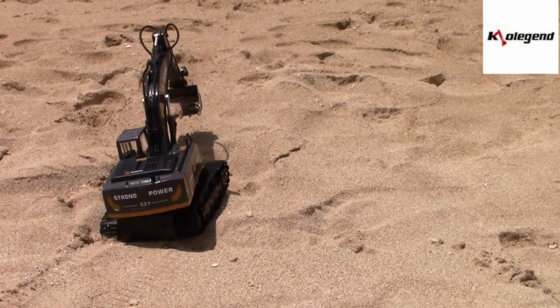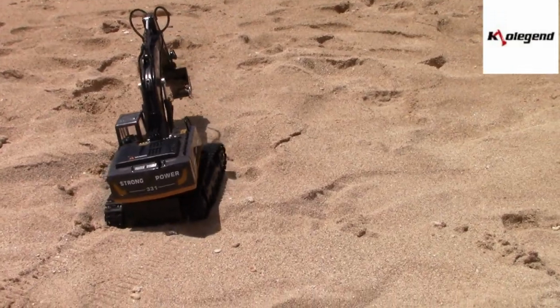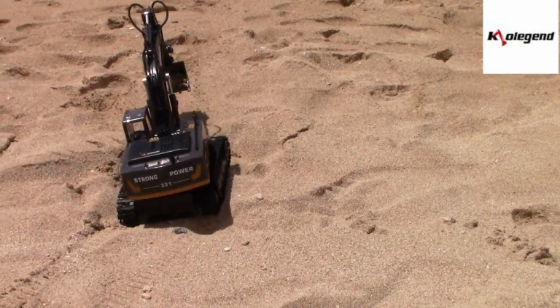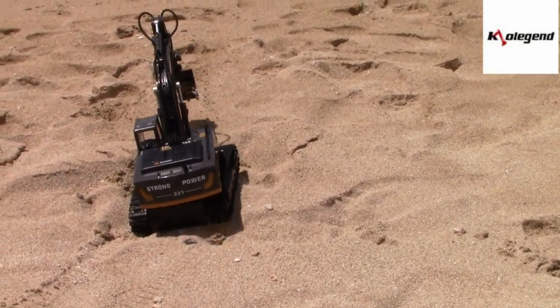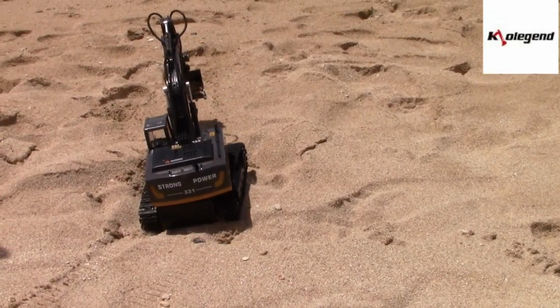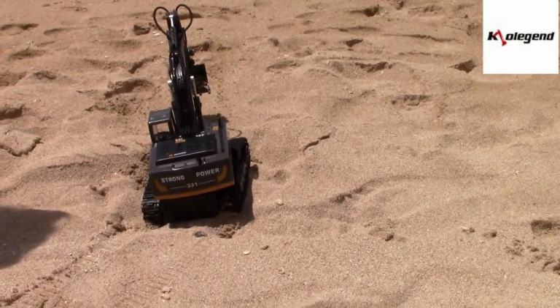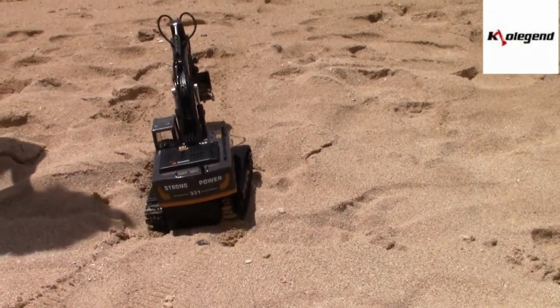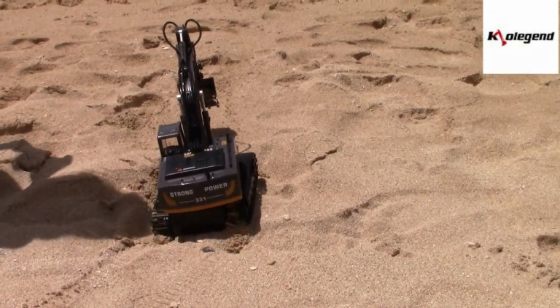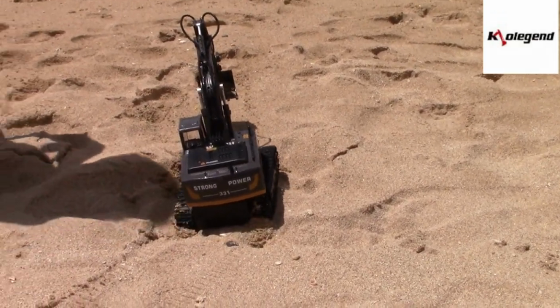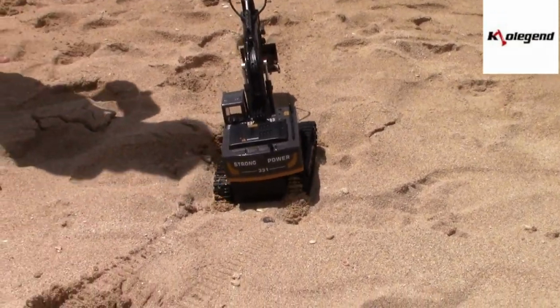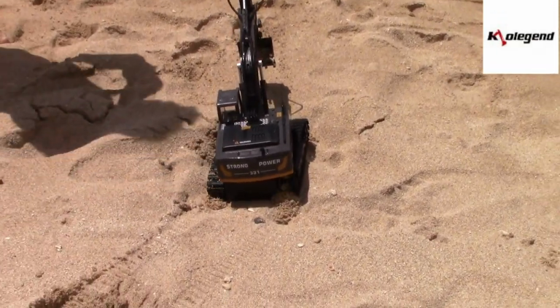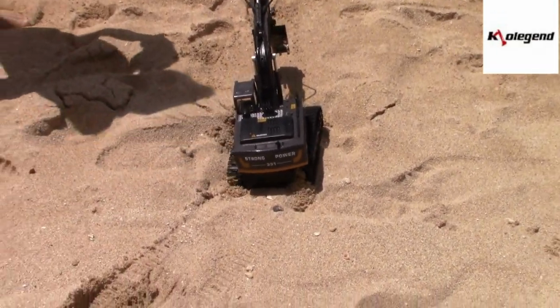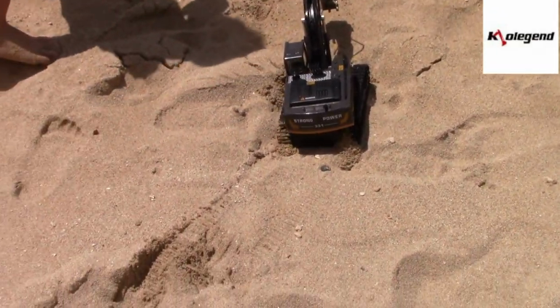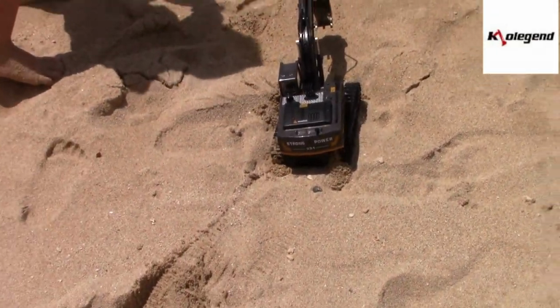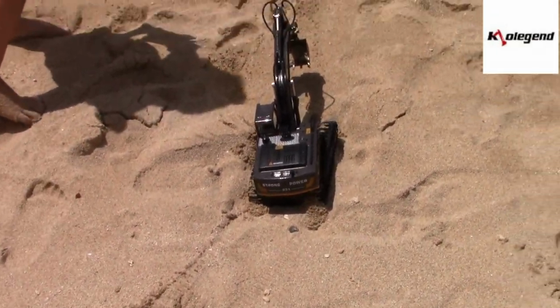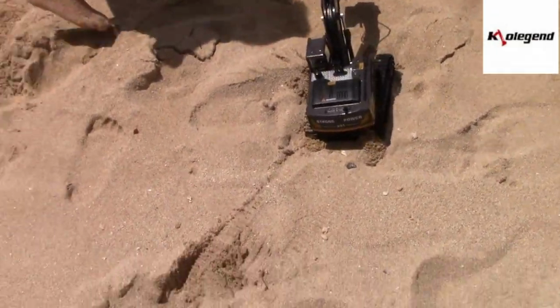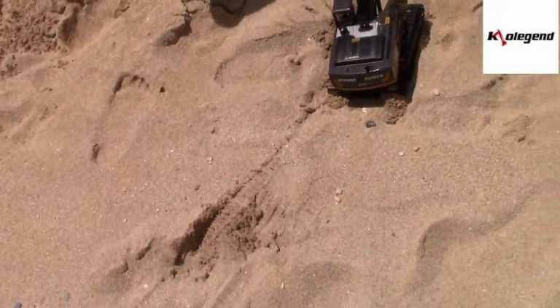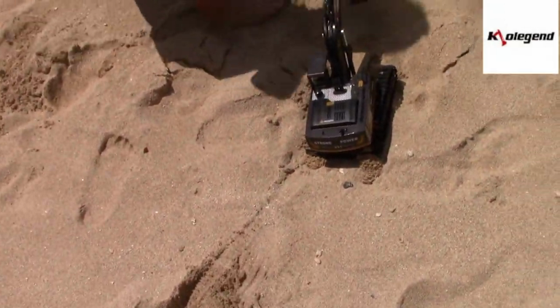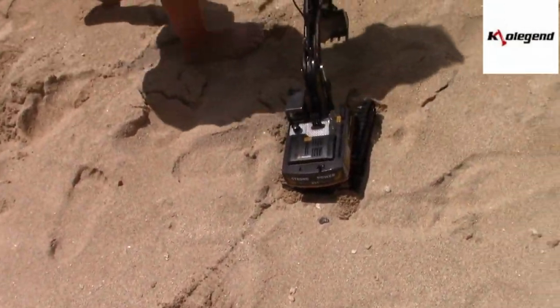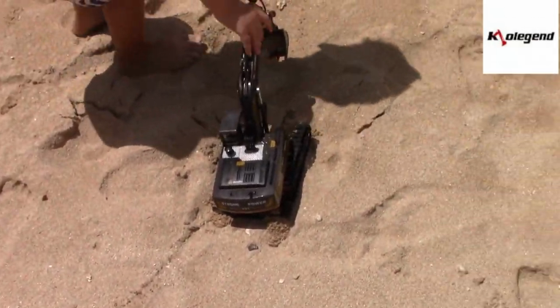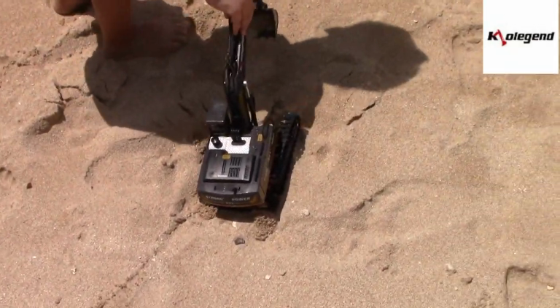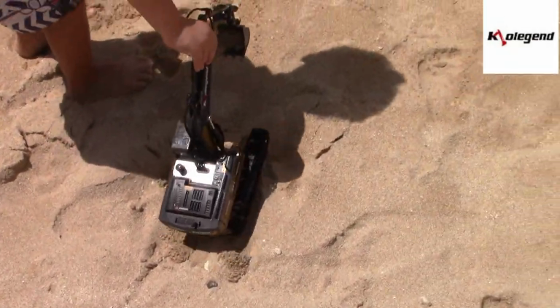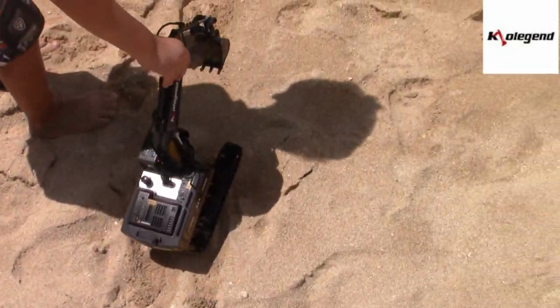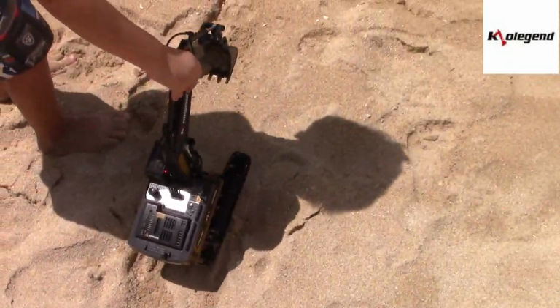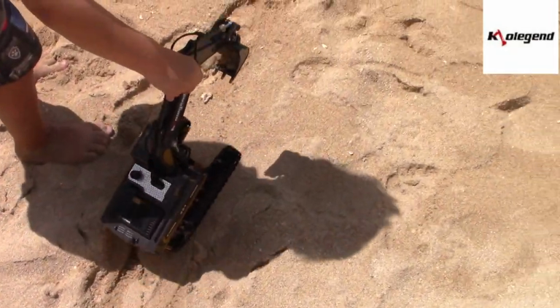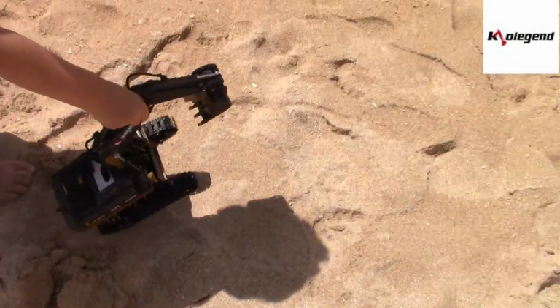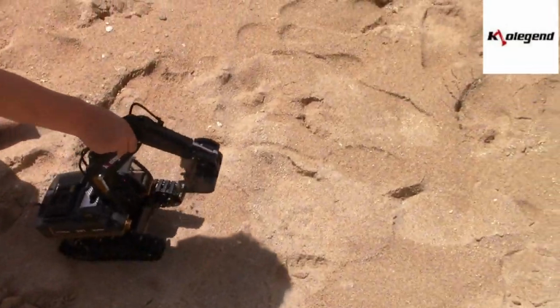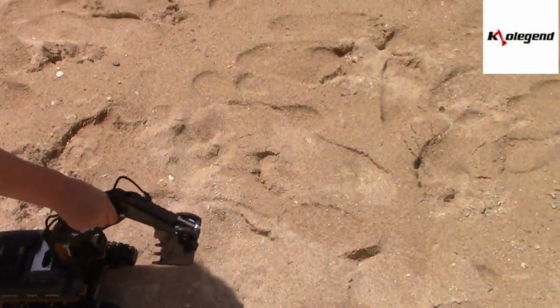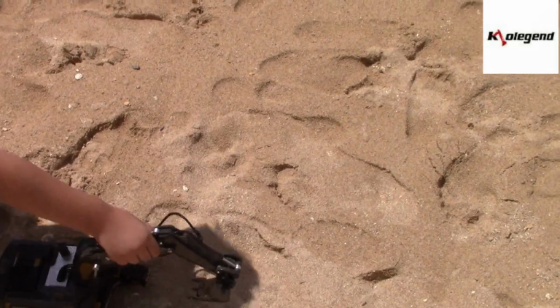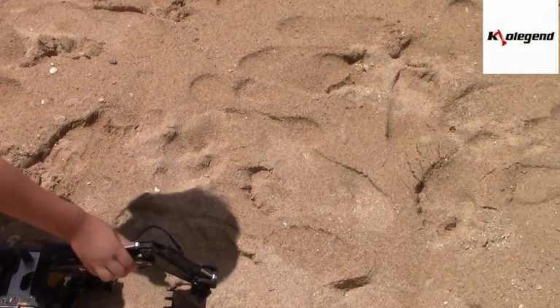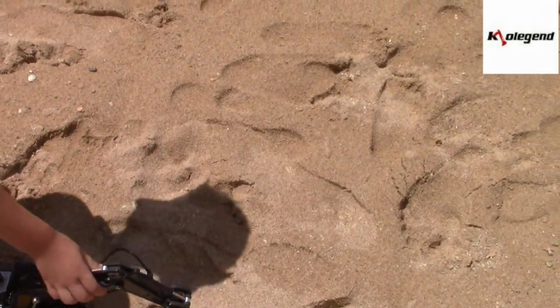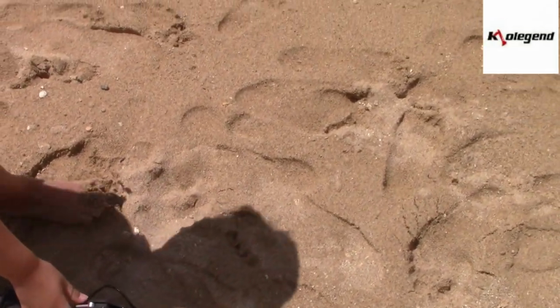Don't let it go in the water though, okay? Why? Because it takes batteries. It can't get wet.